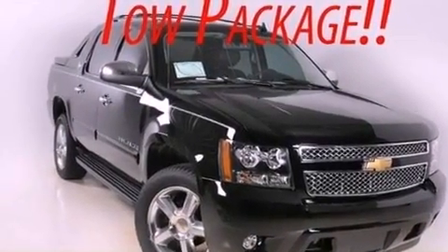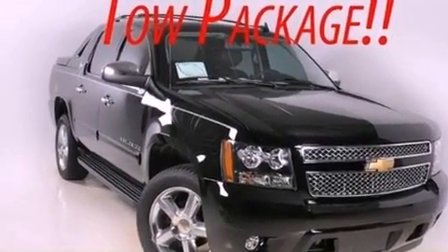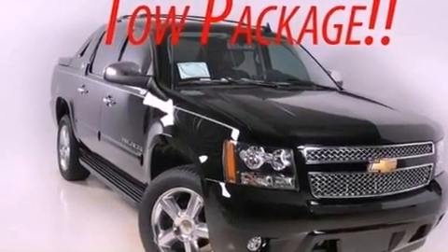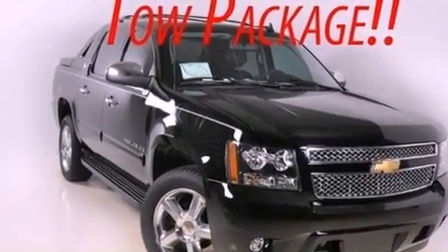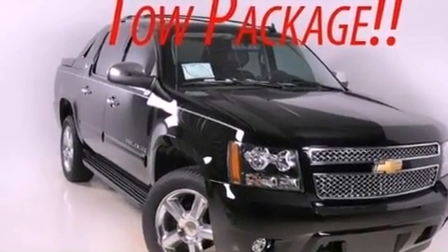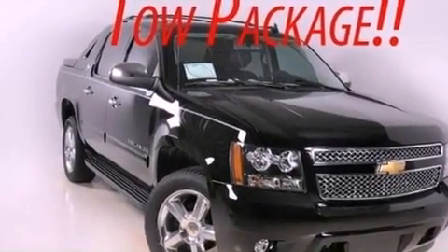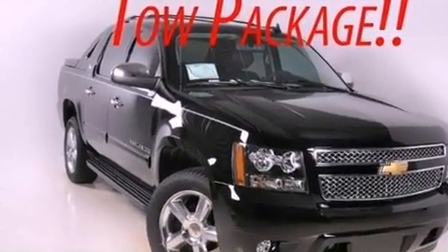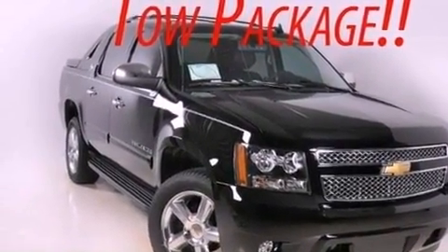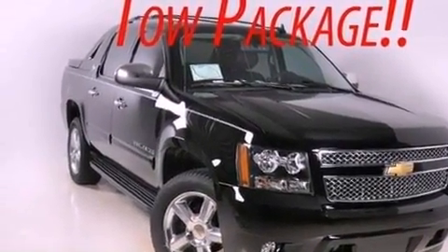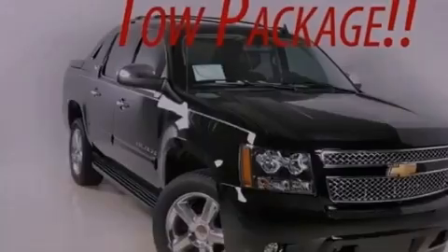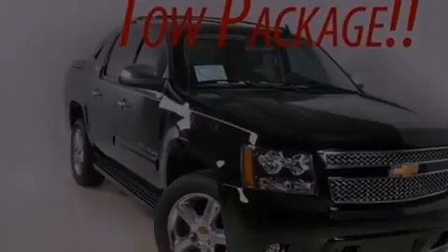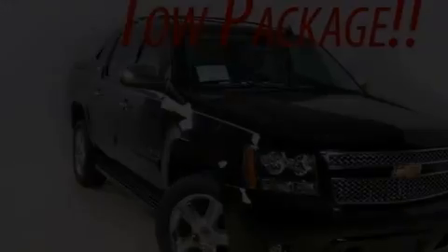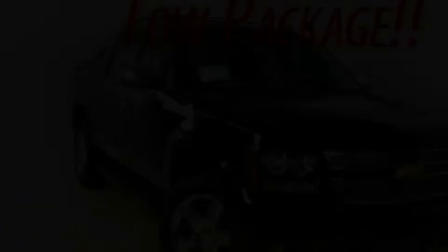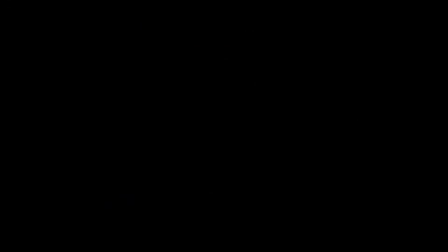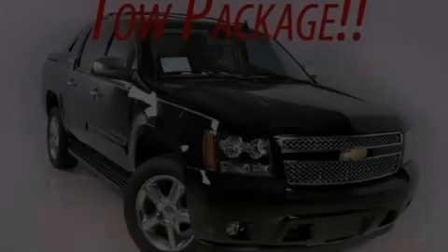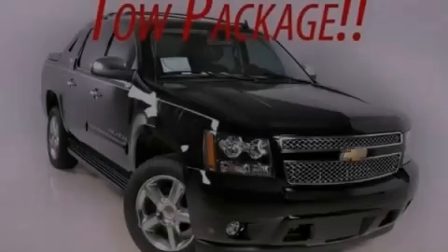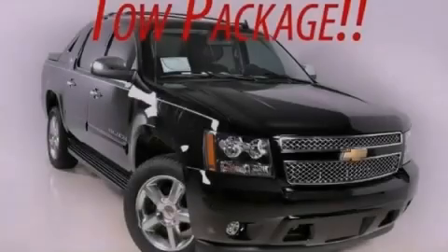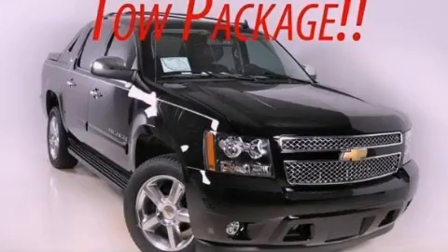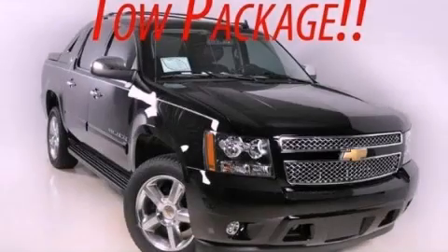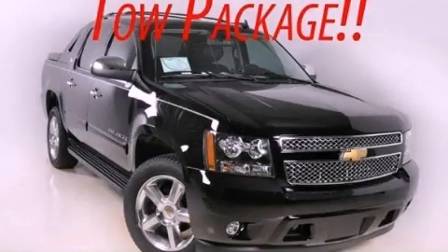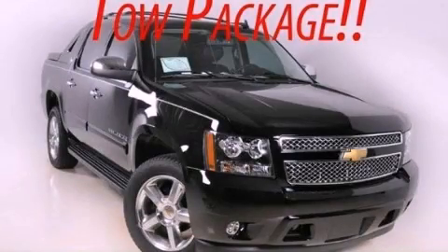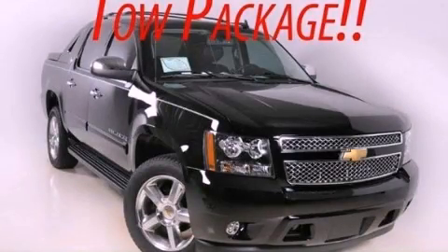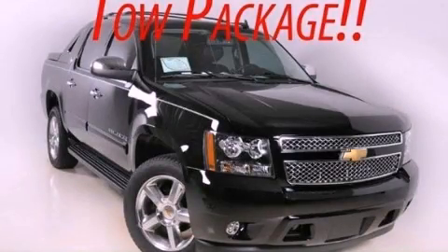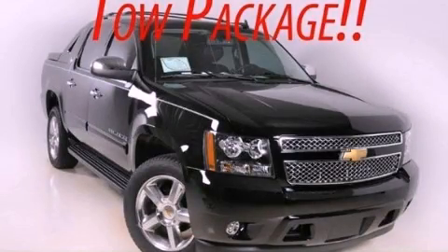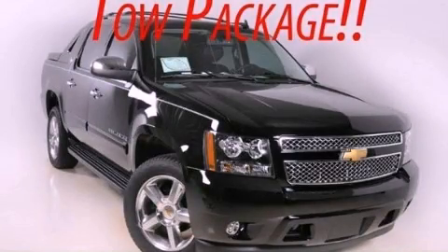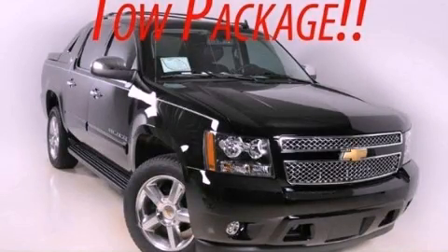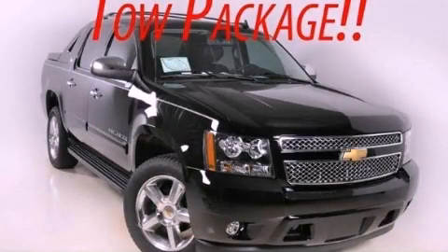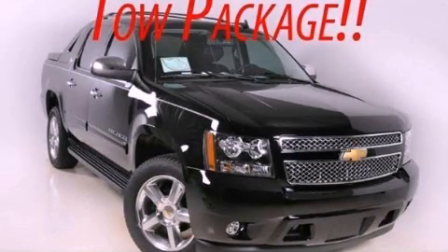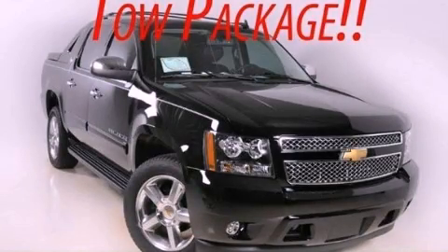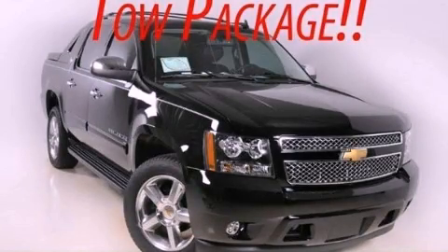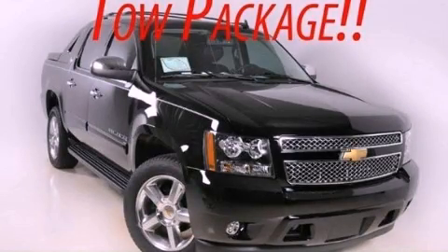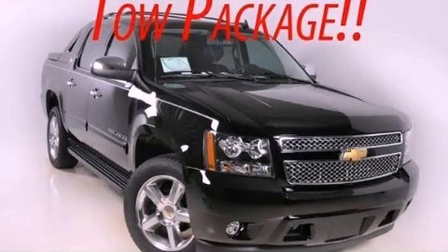This vehicle won't last long at this price. Call and arrange a test drive now.